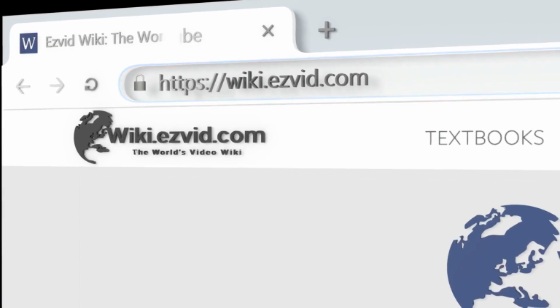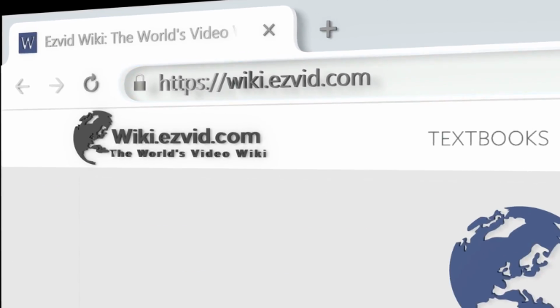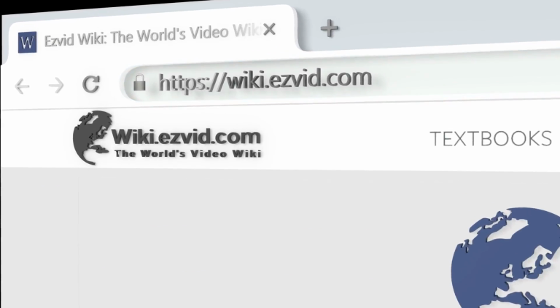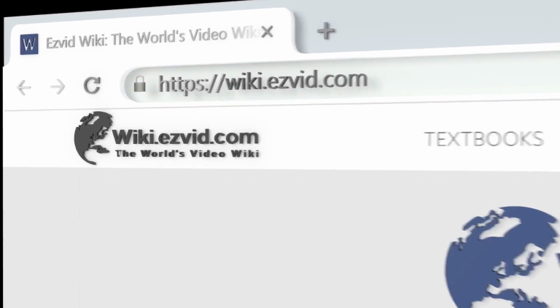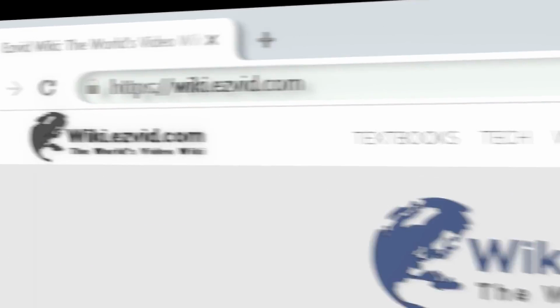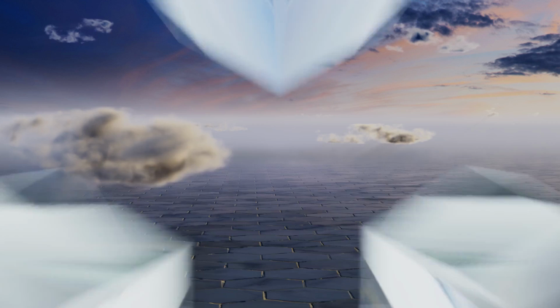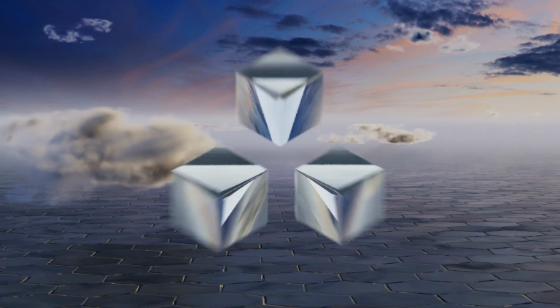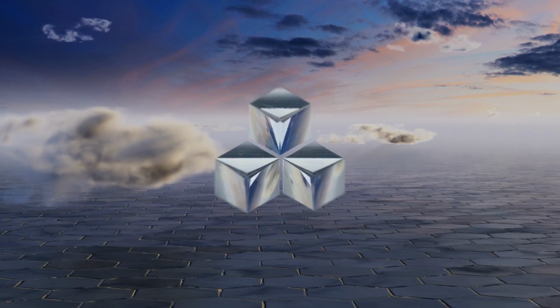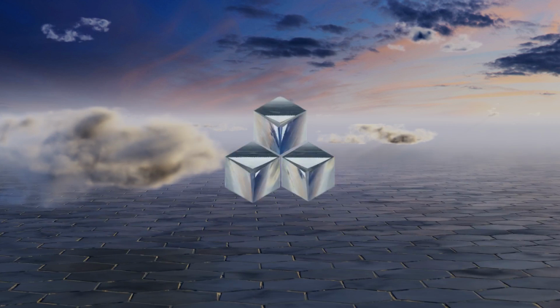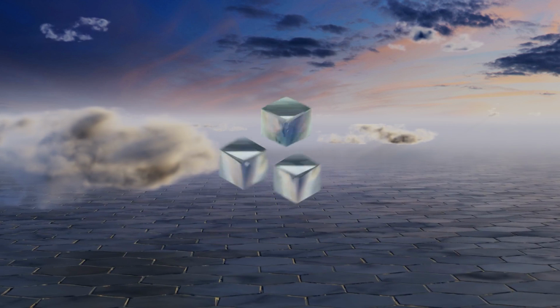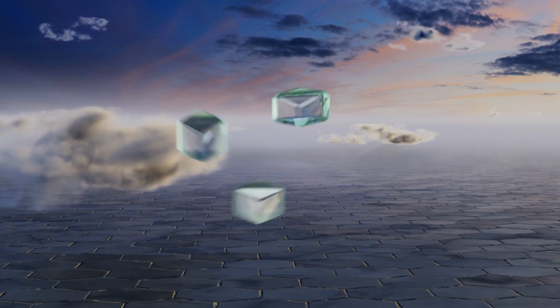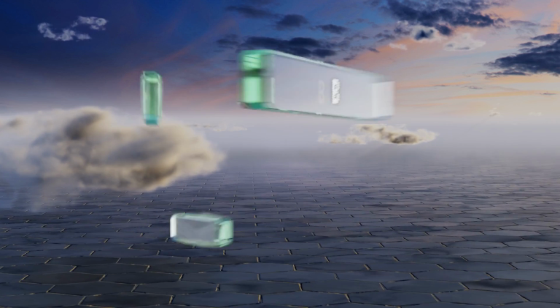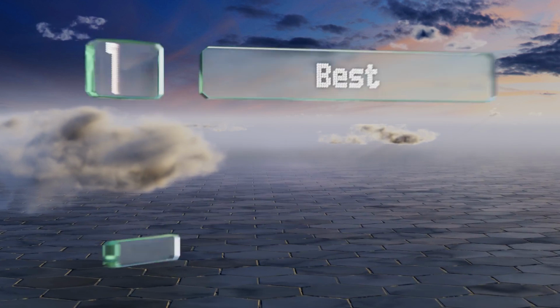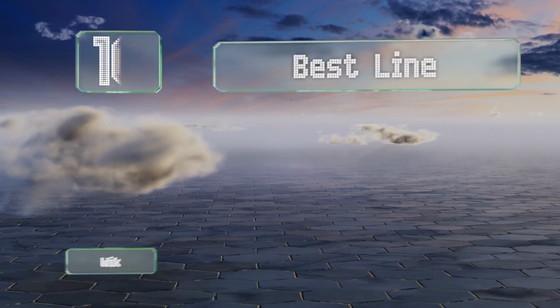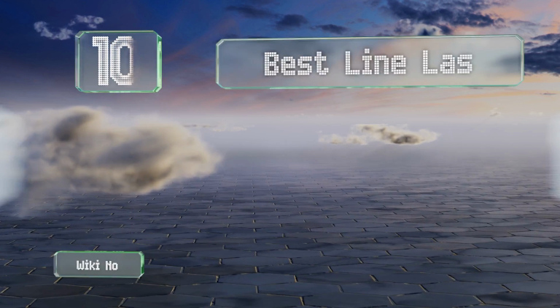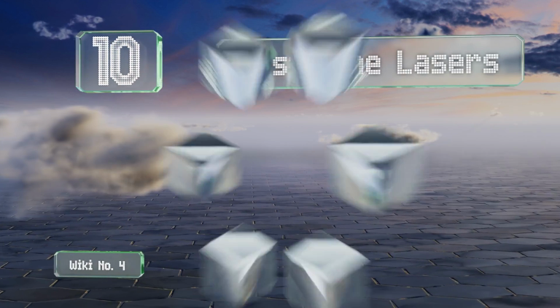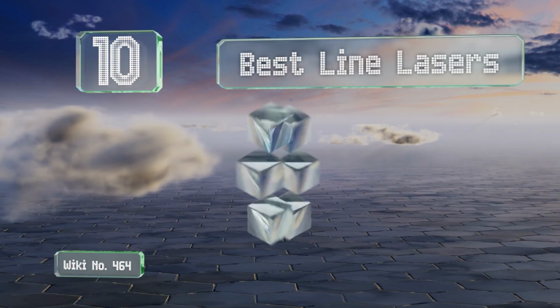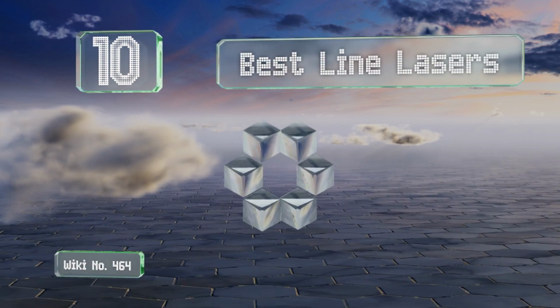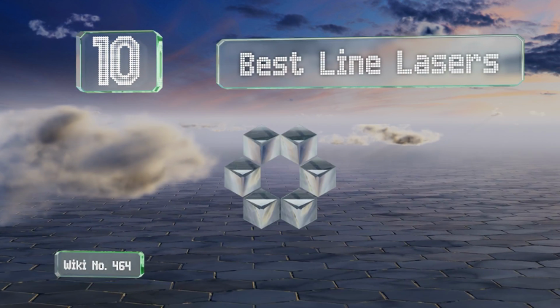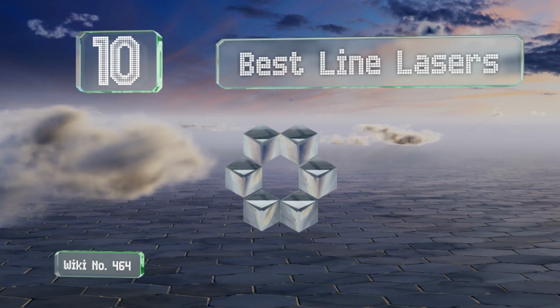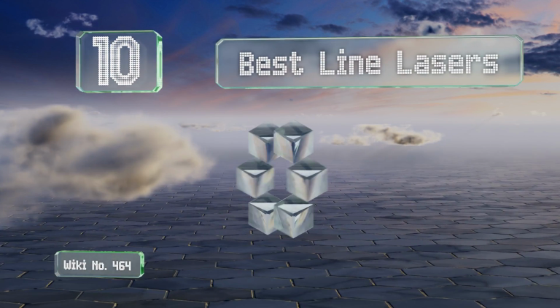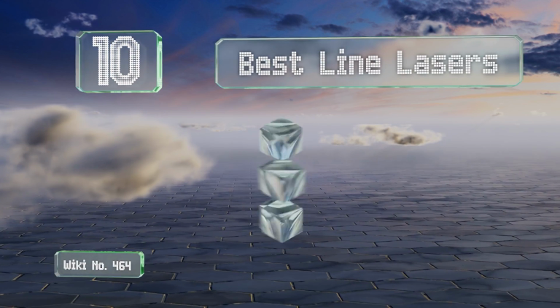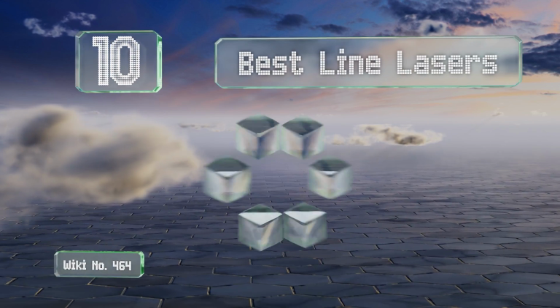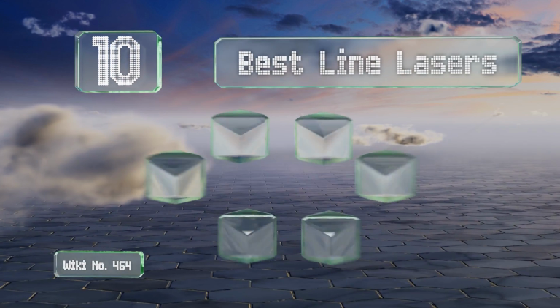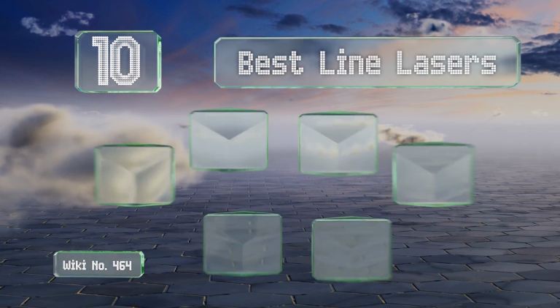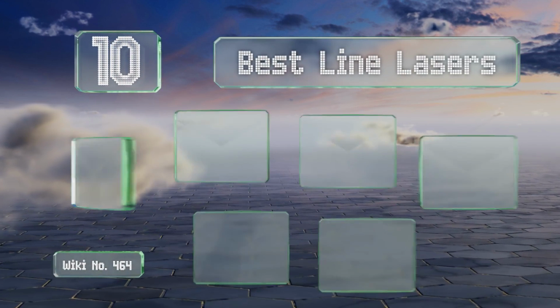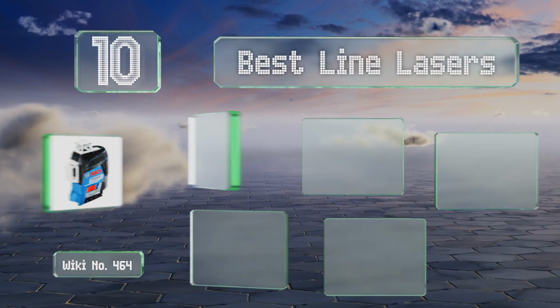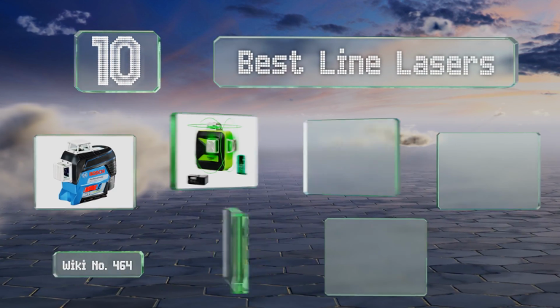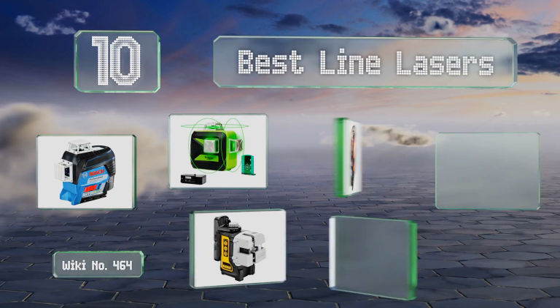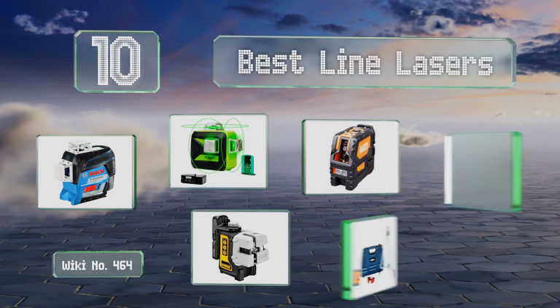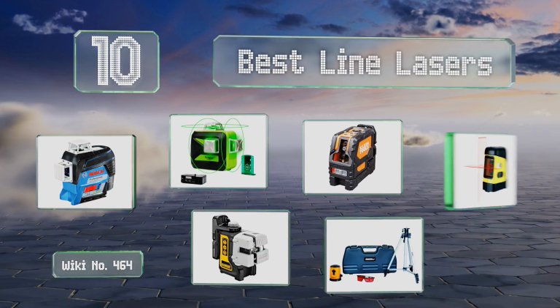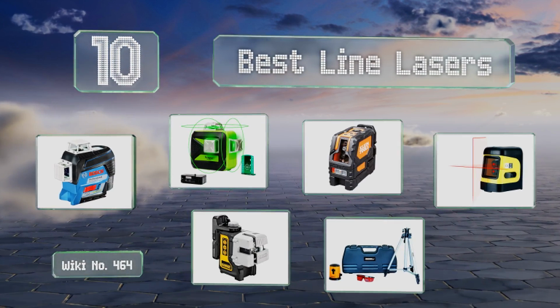EasyVid presents the 10 best line lasers. Let's get started with the list.